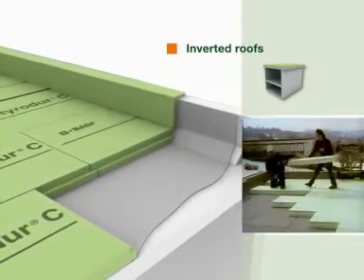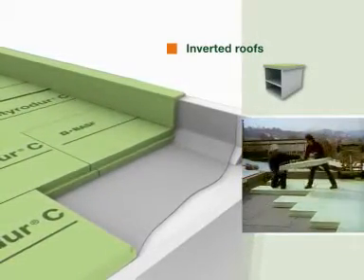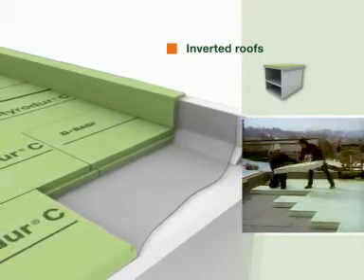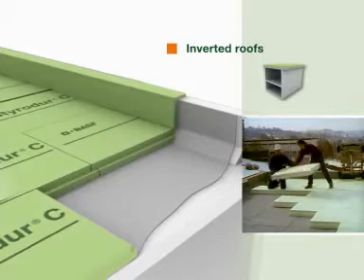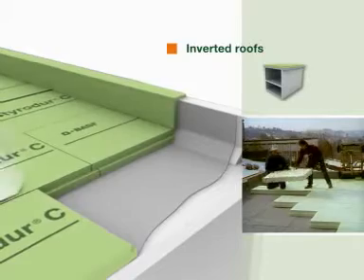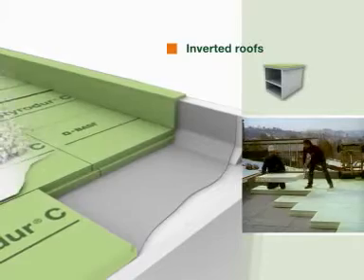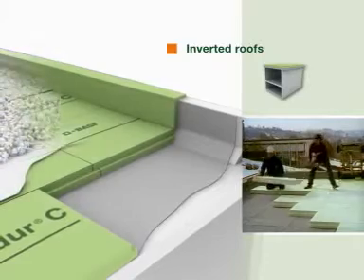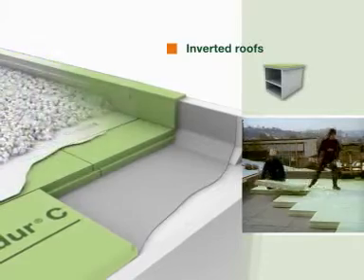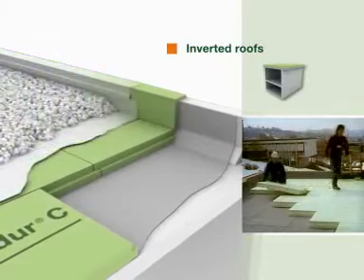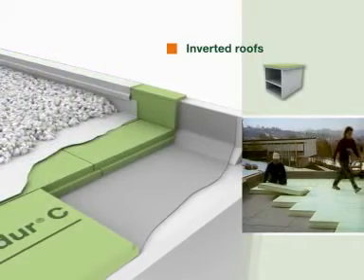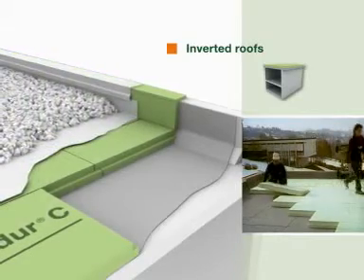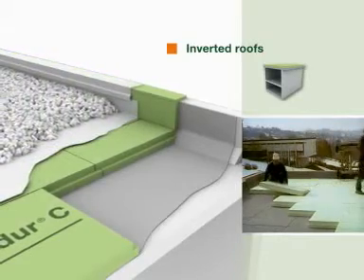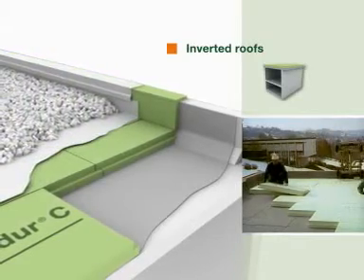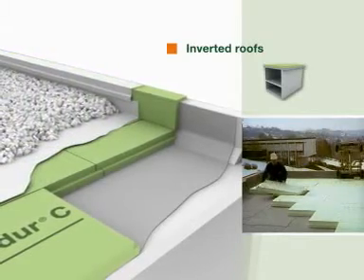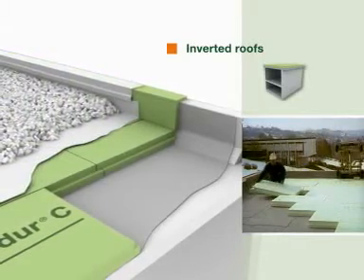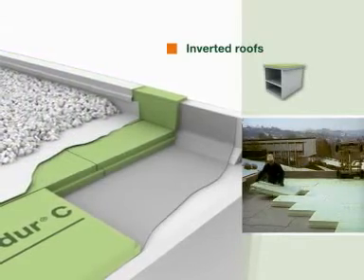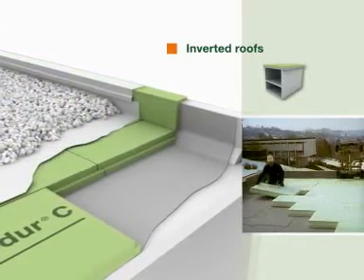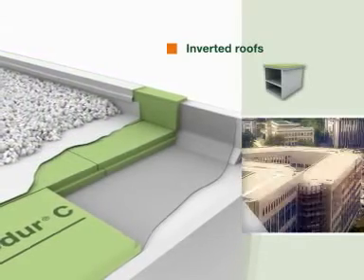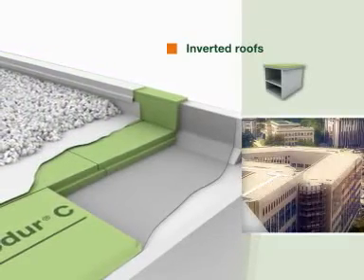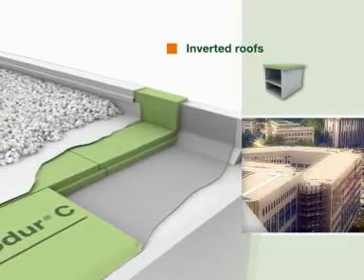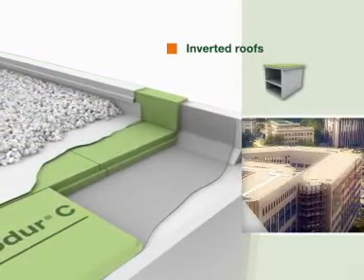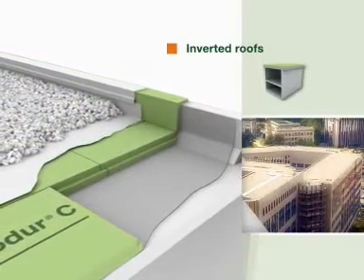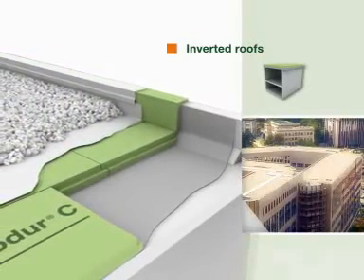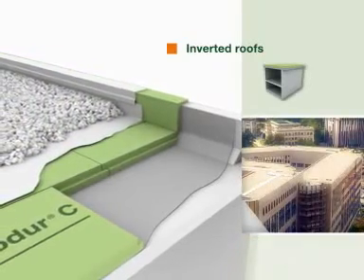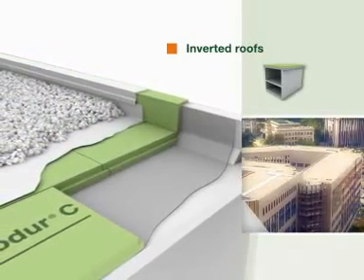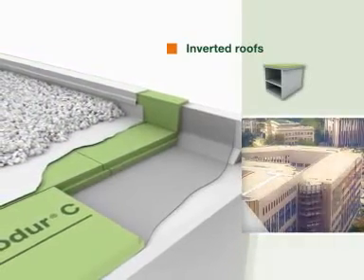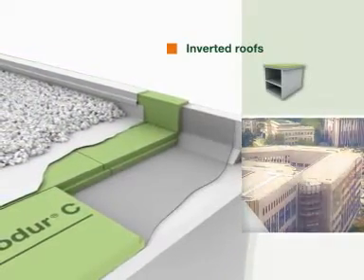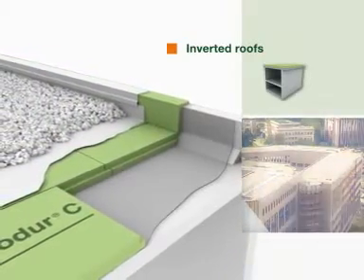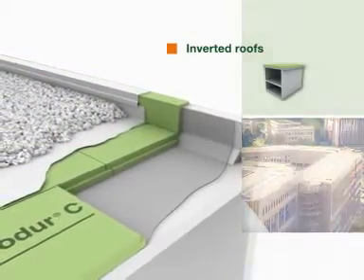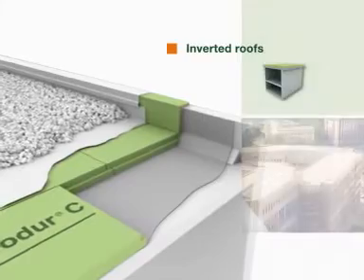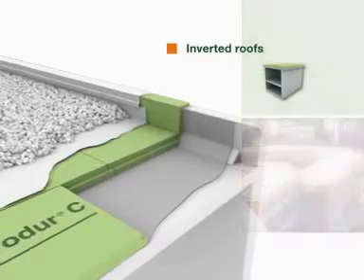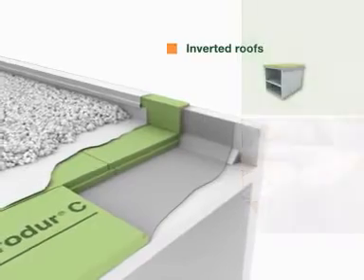With its high compressive strength, it protects the insulation and allows any type of deck or ballast to be used.